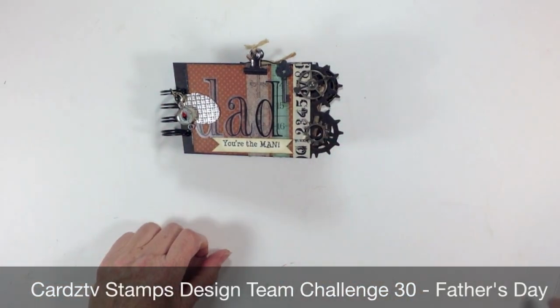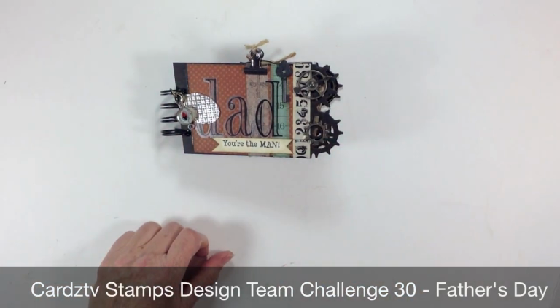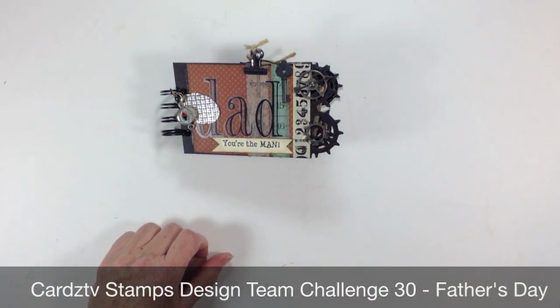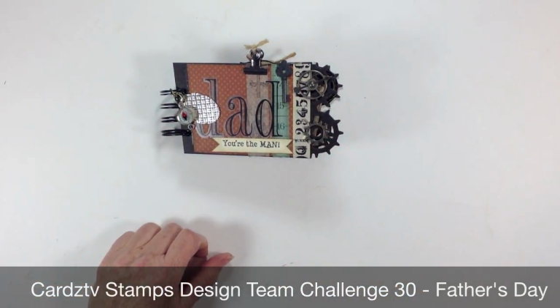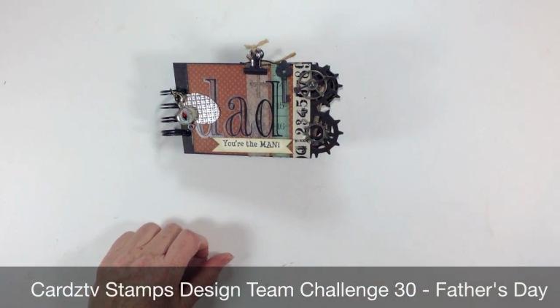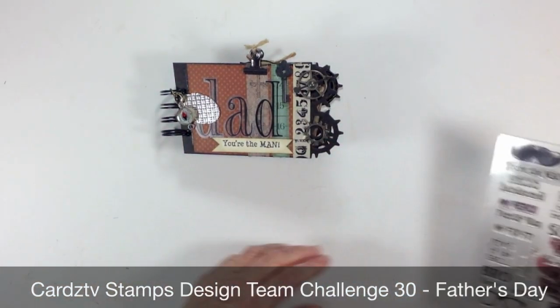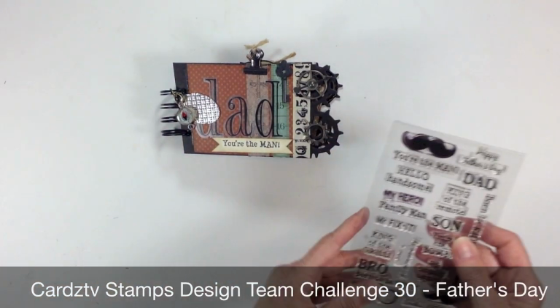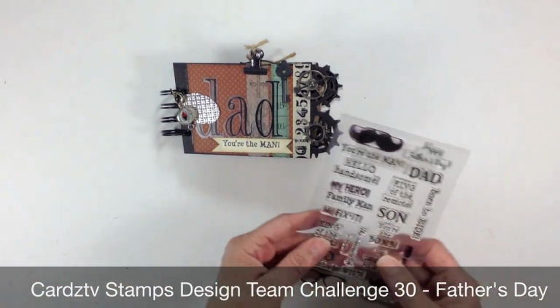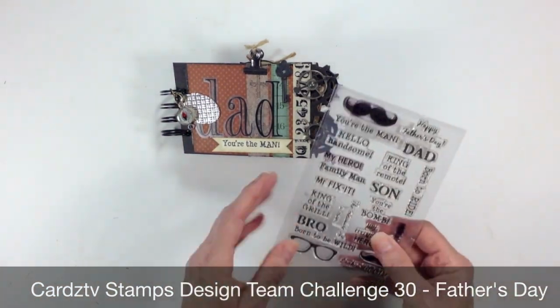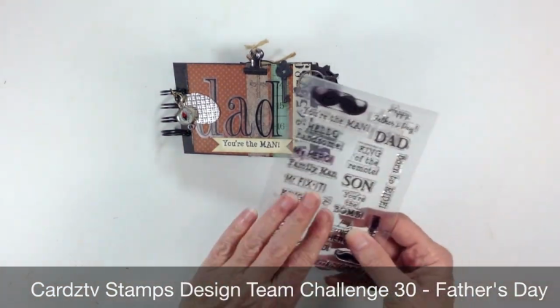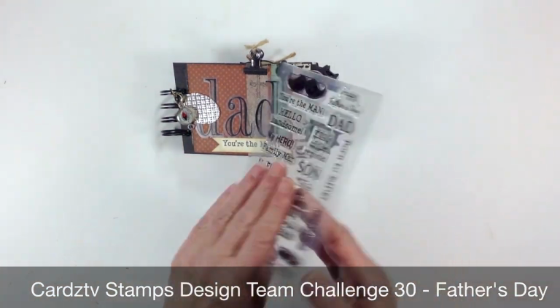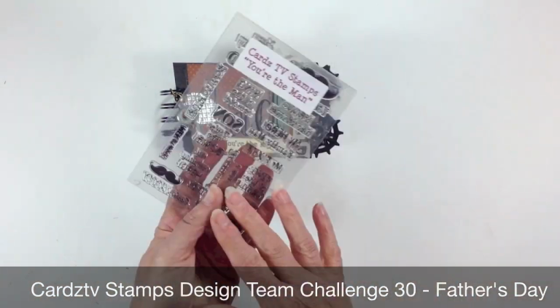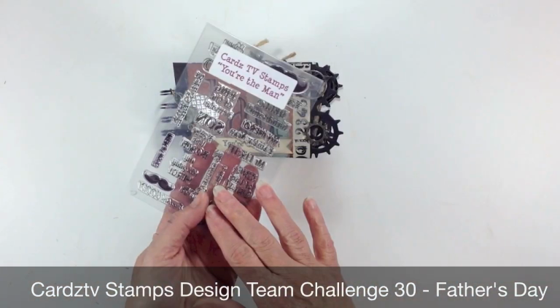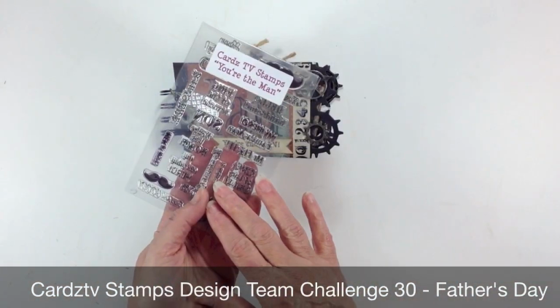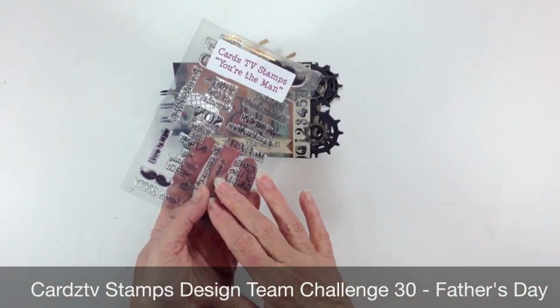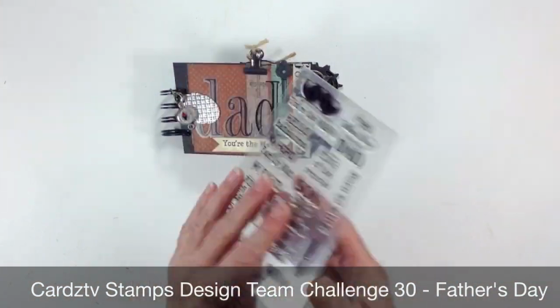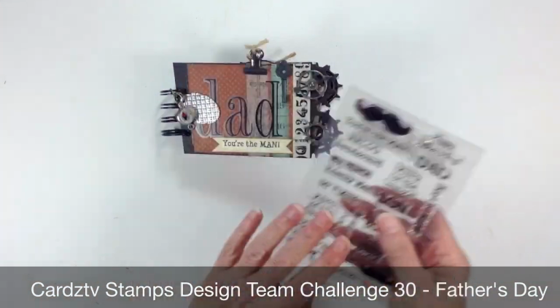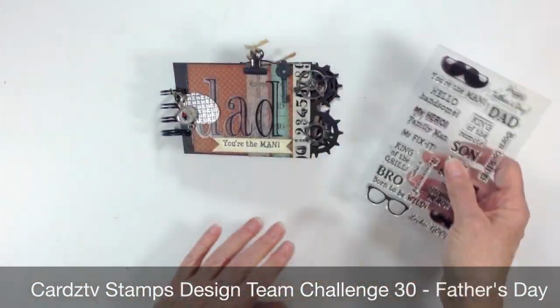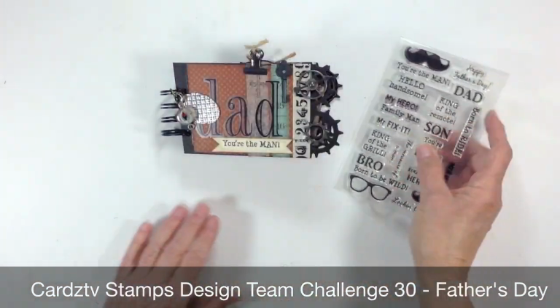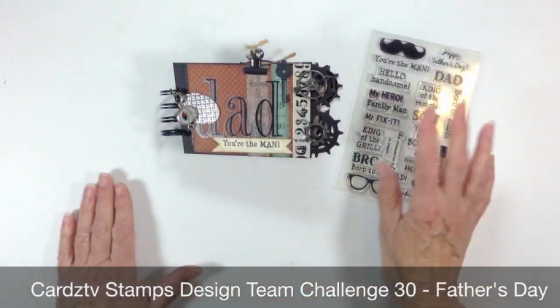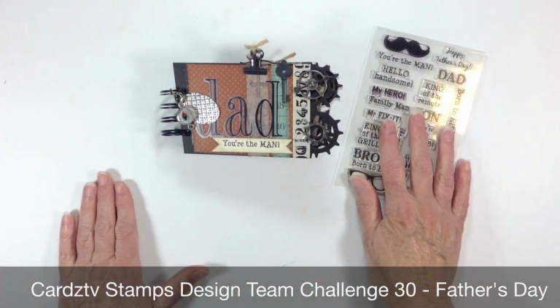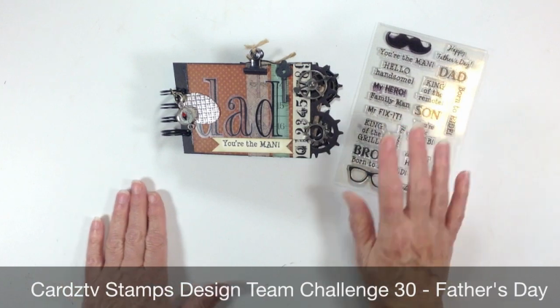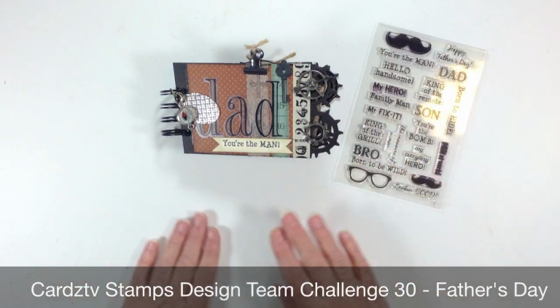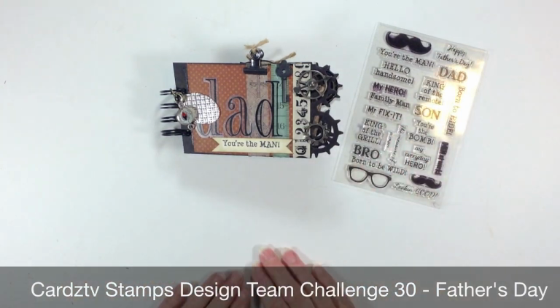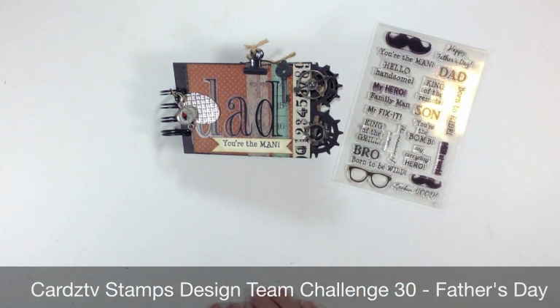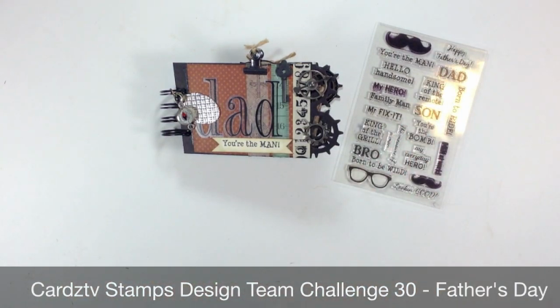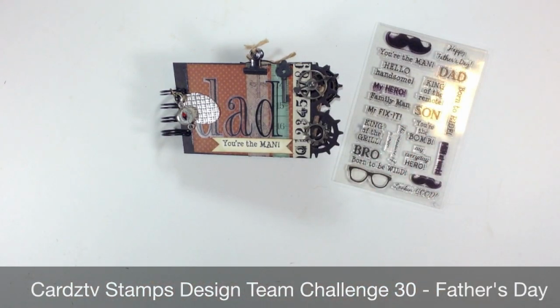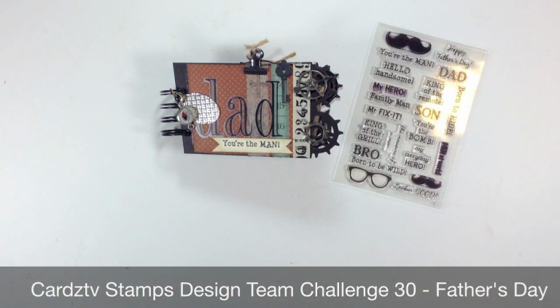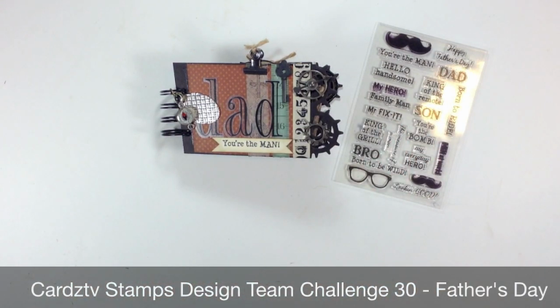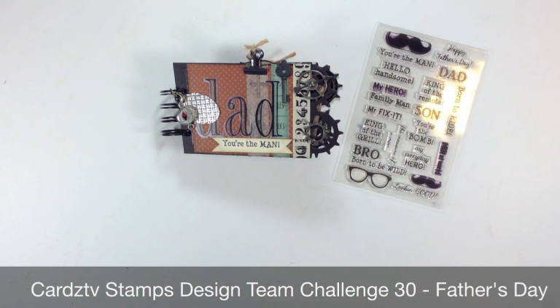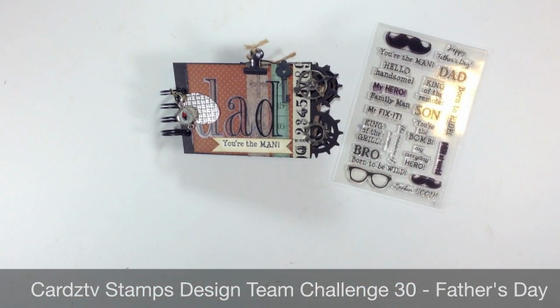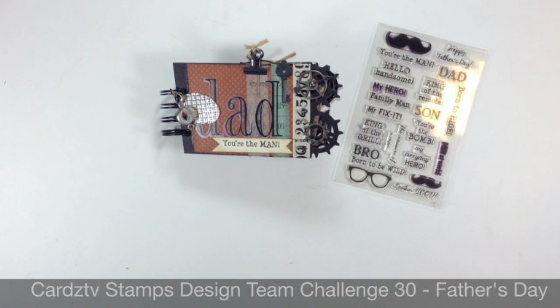Again, I used the You're the Man stamp set. So there you go, everybody. Thanks for watching. Bye.